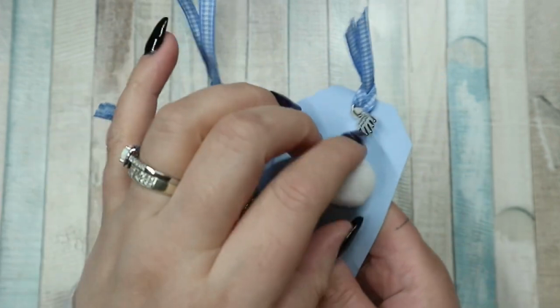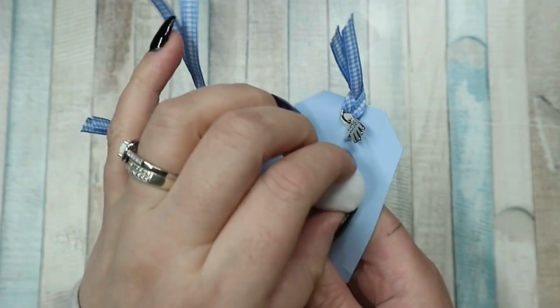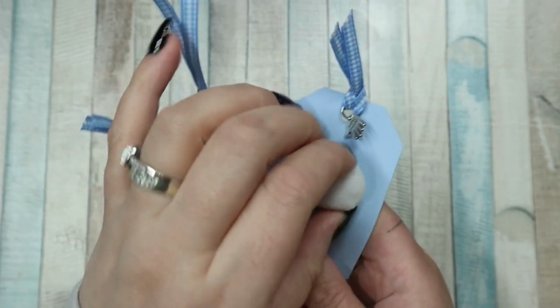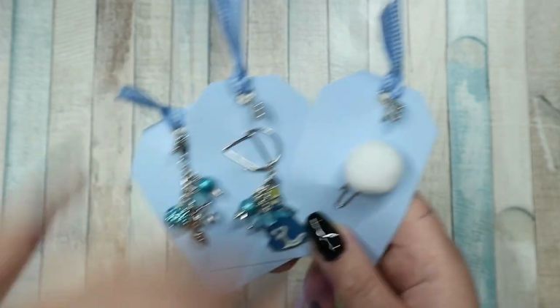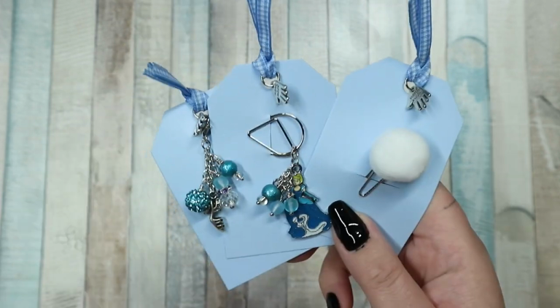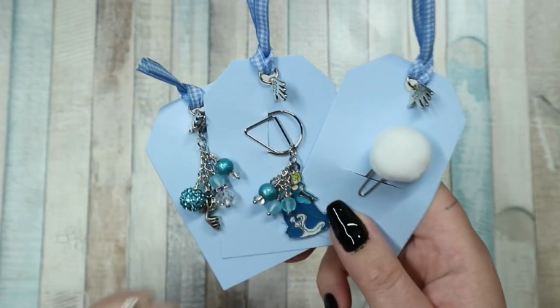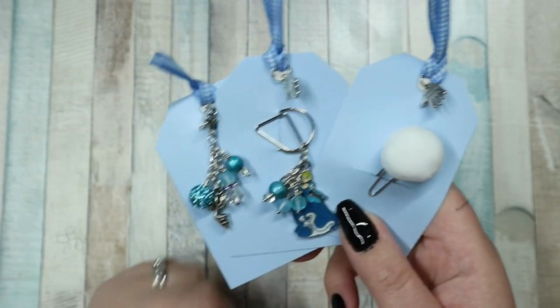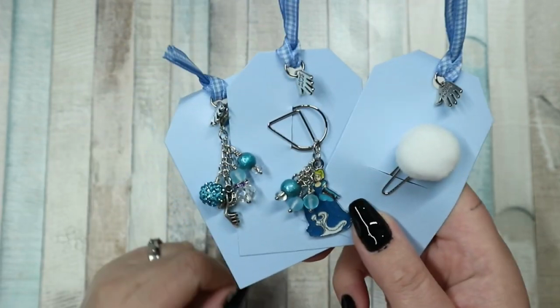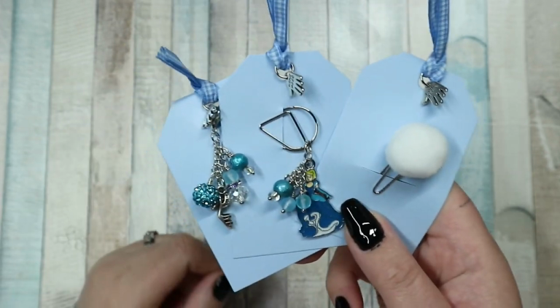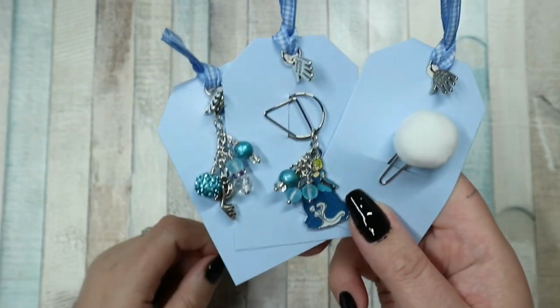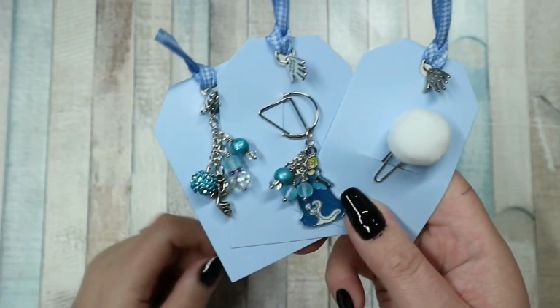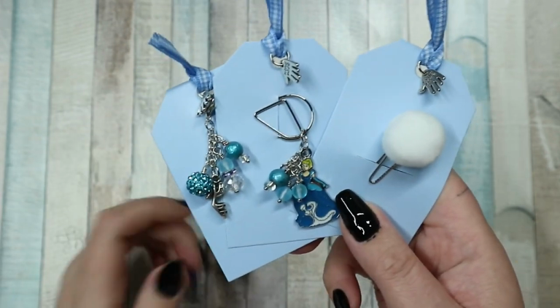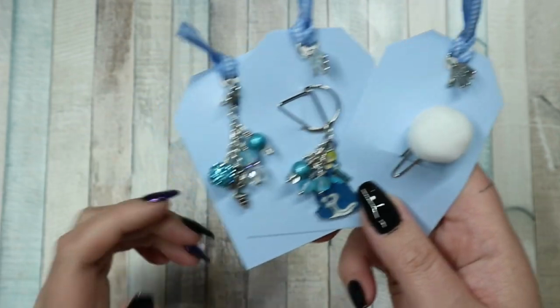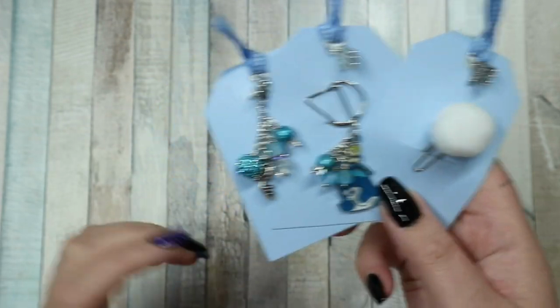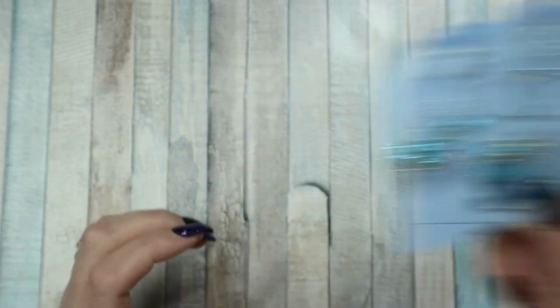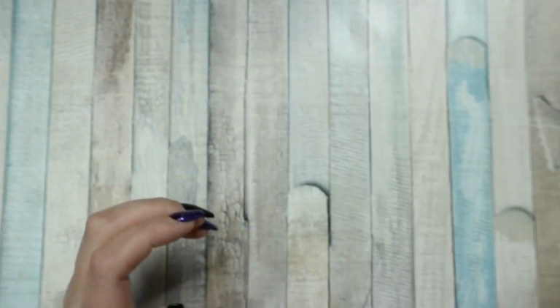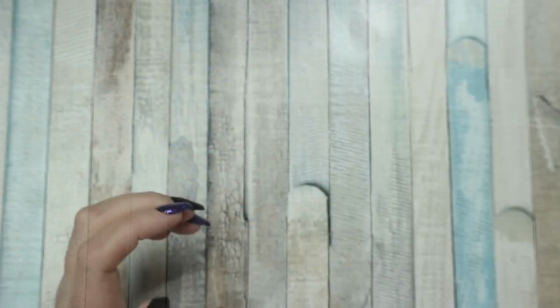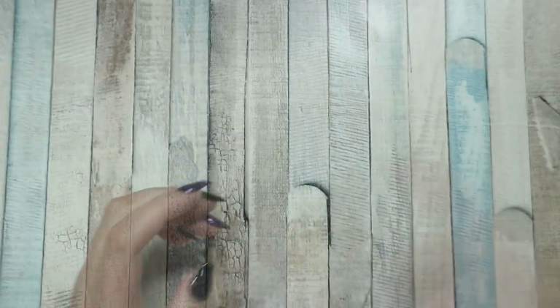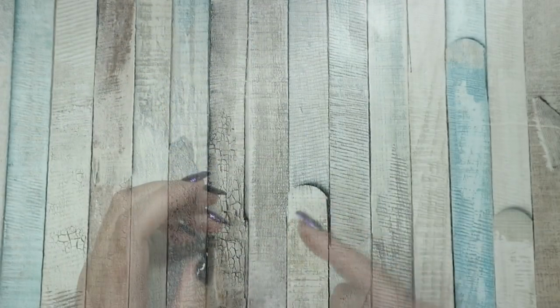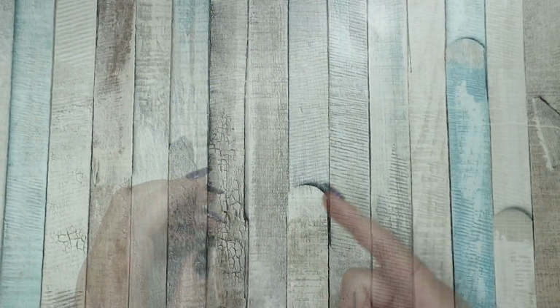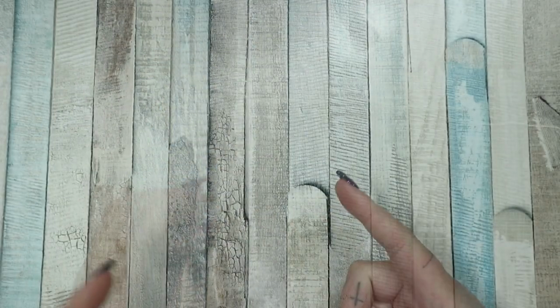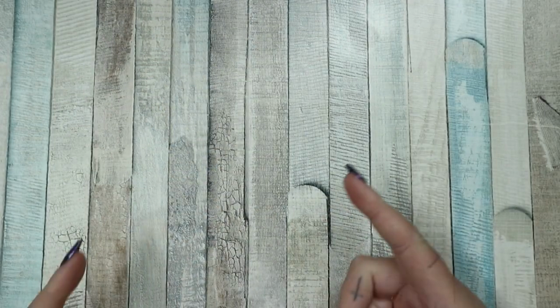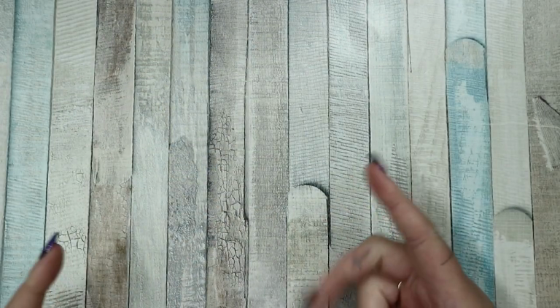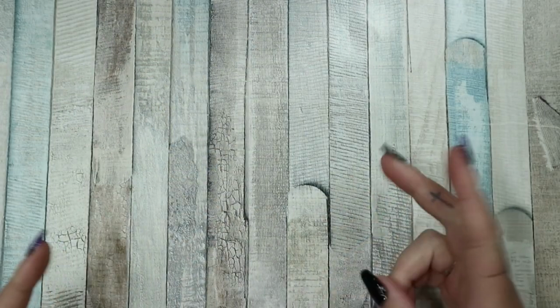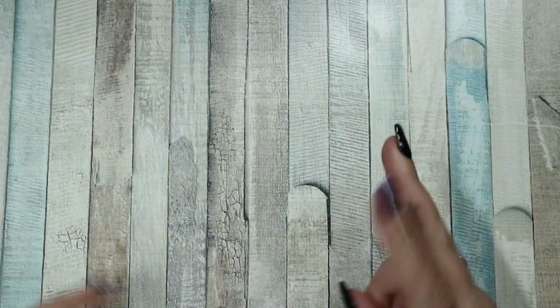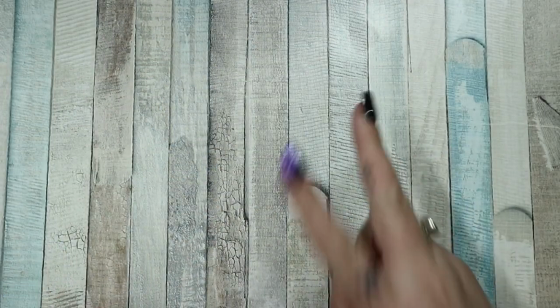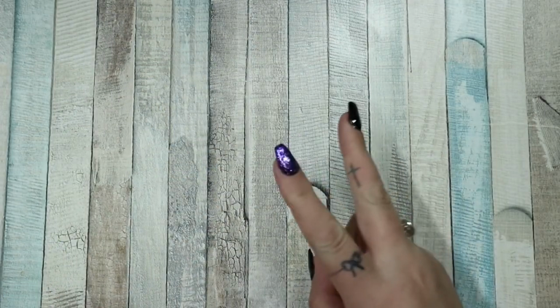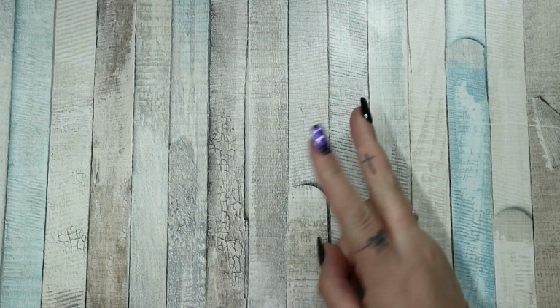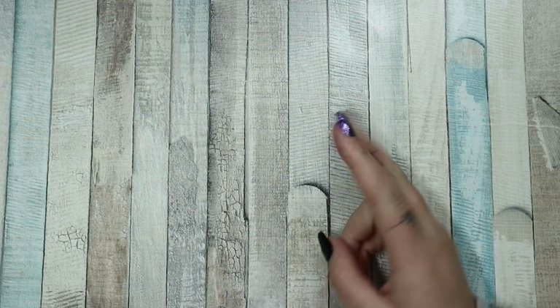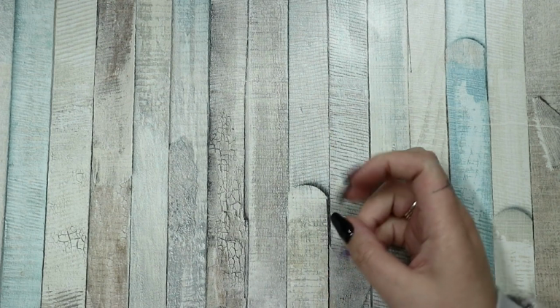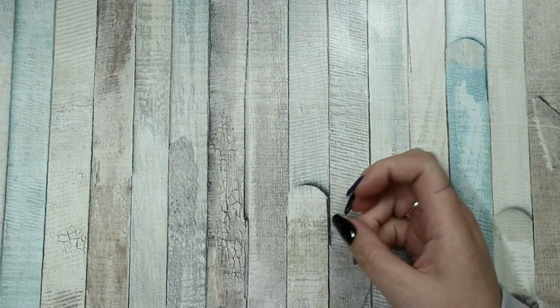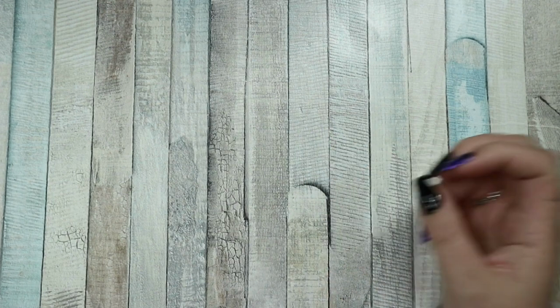These were sent to me for free with no obligation to share or anything like that, but I wanted to because they're lovely and it was a really nice gift. So thank you very much, Katie.